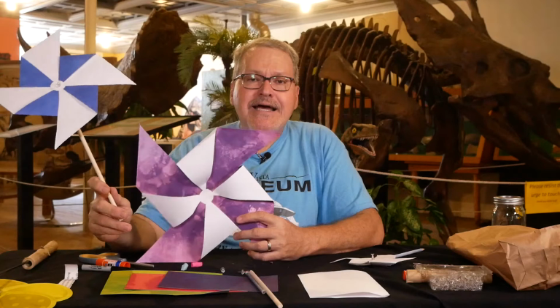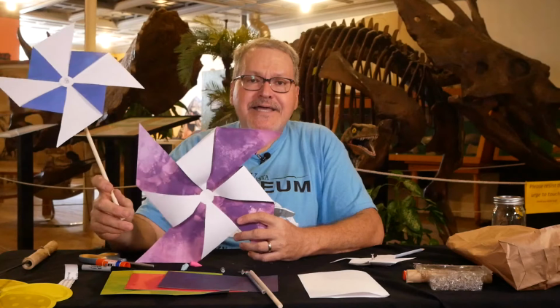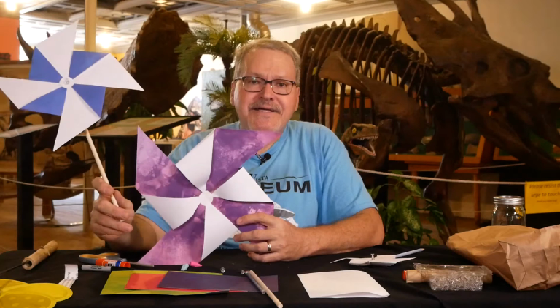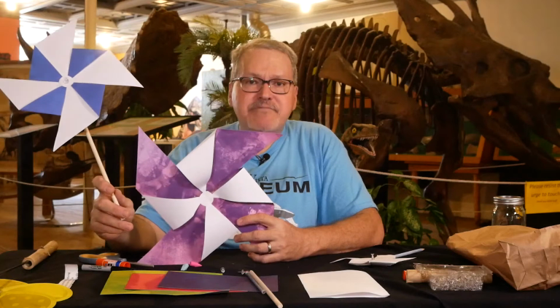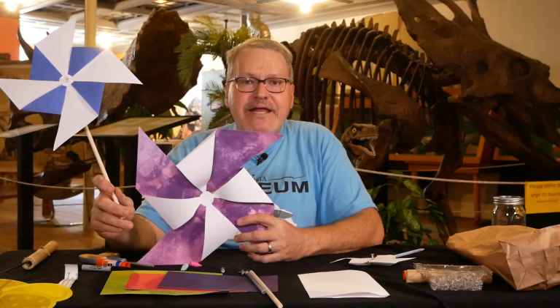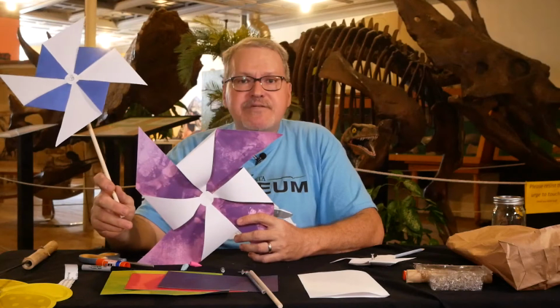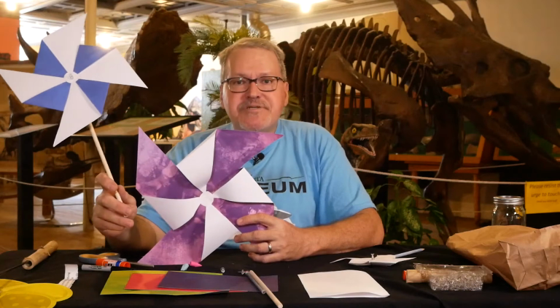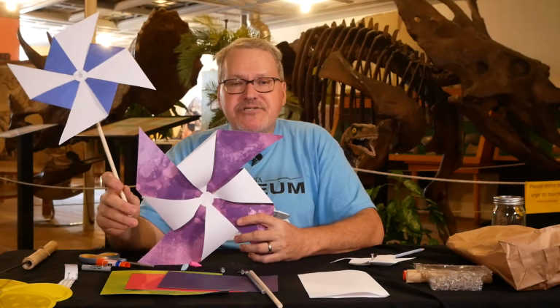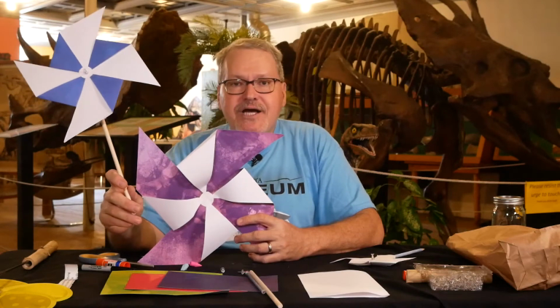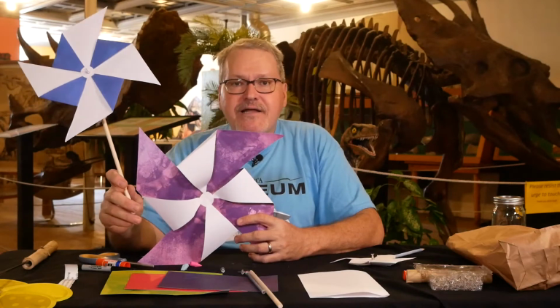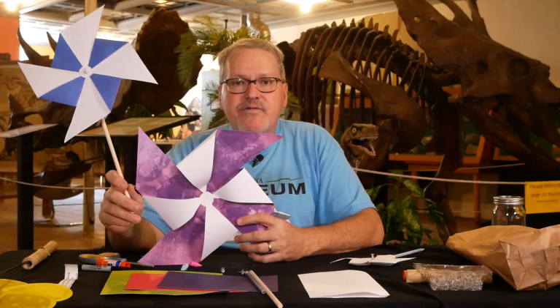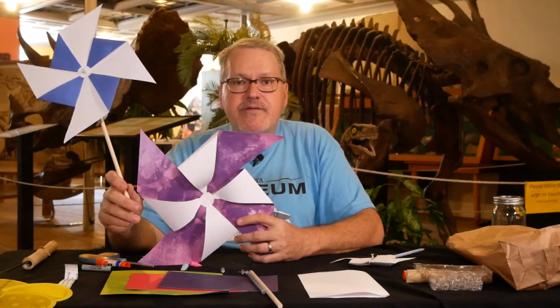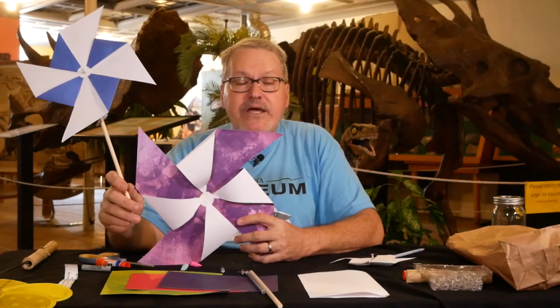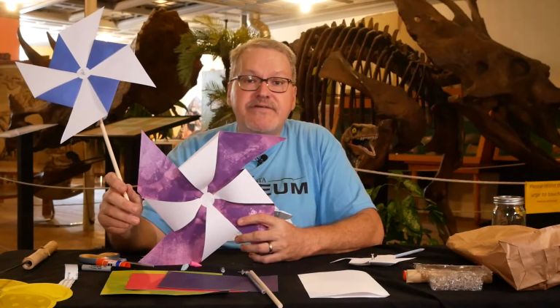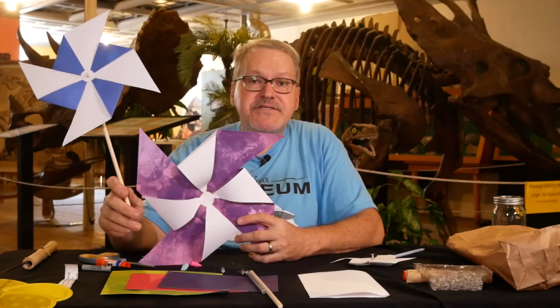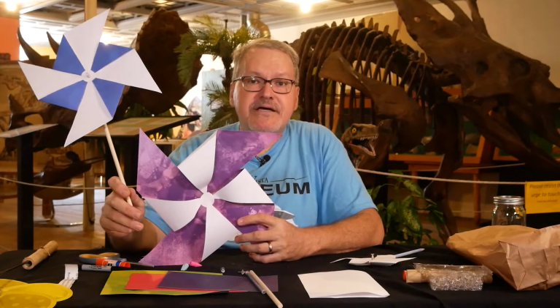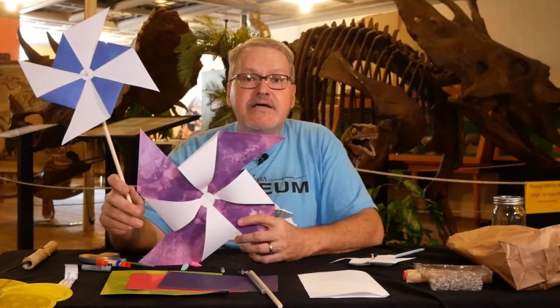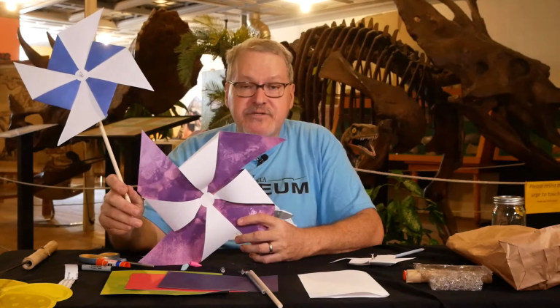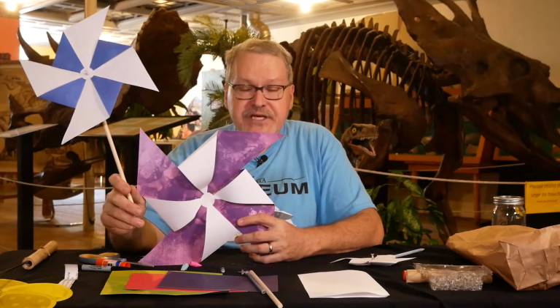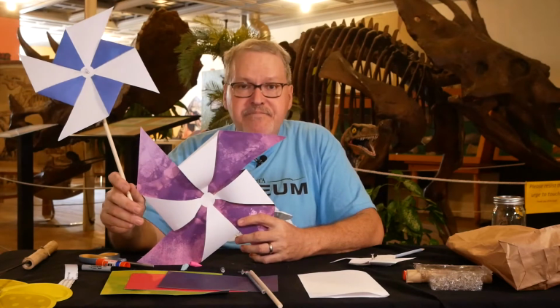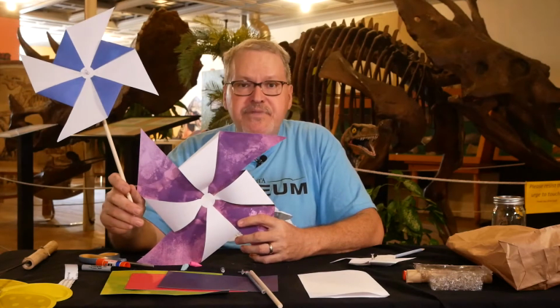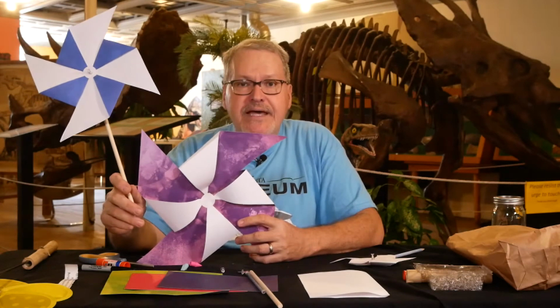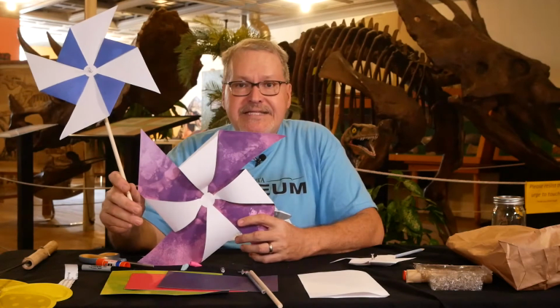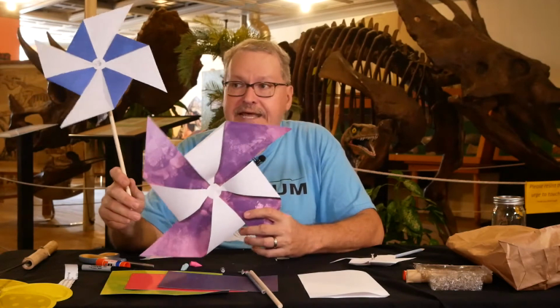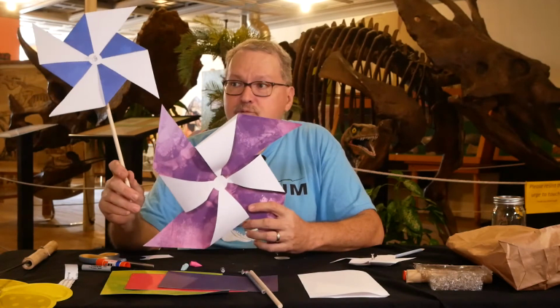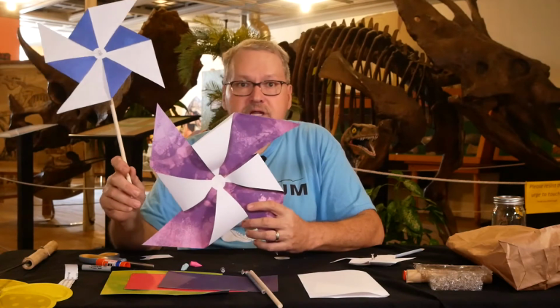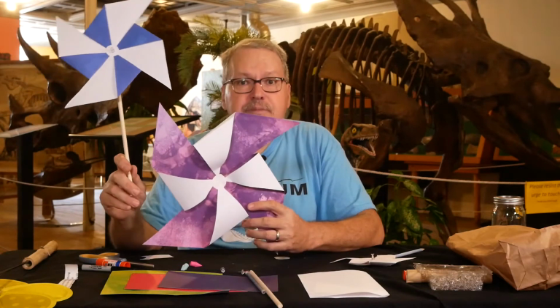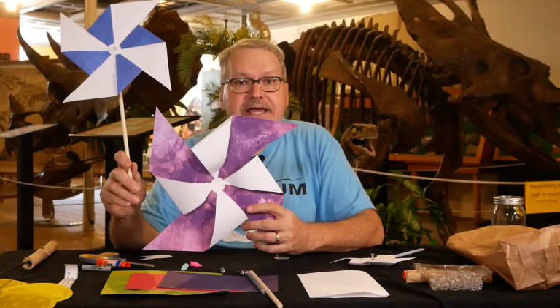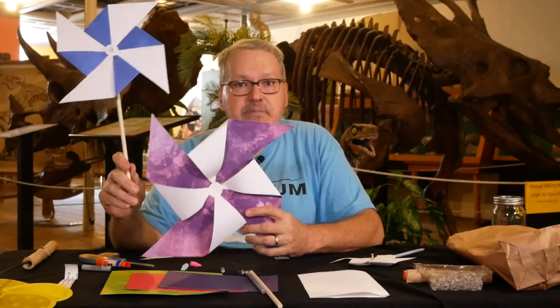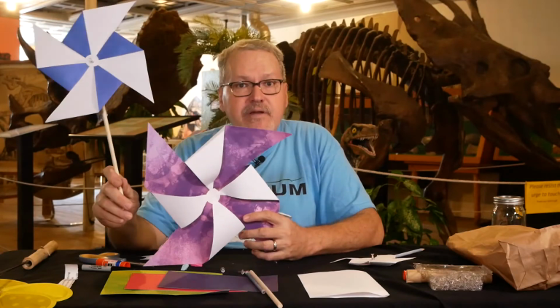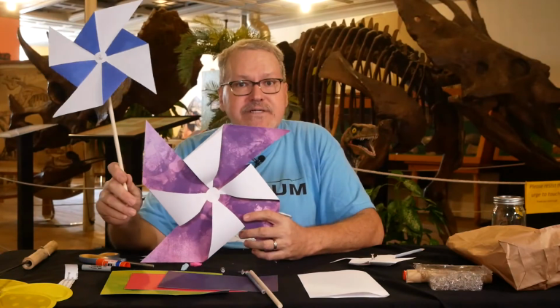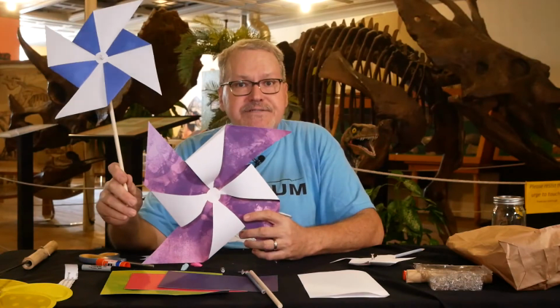Hi kids, my name is Mr. John with the Buena Vista Museum, and today we're going to be making pinwheels.